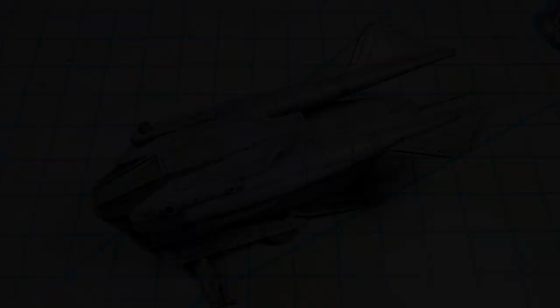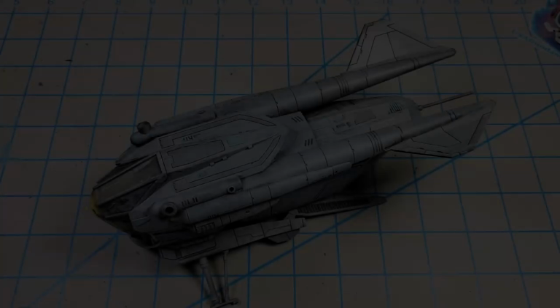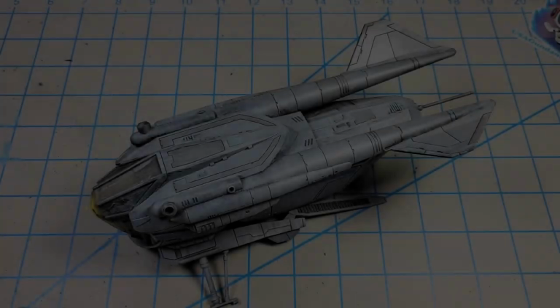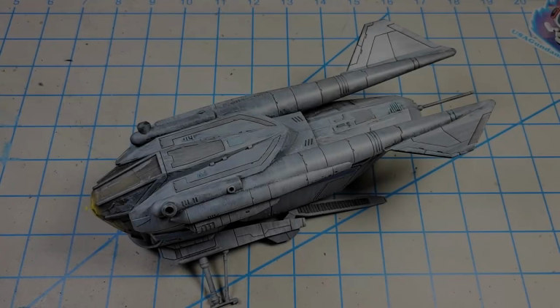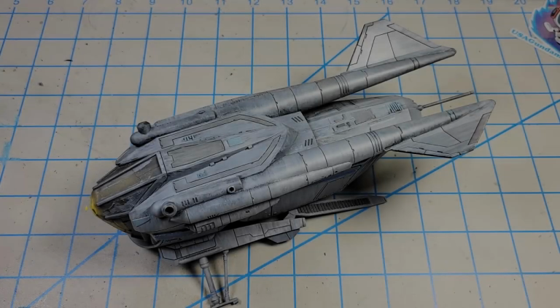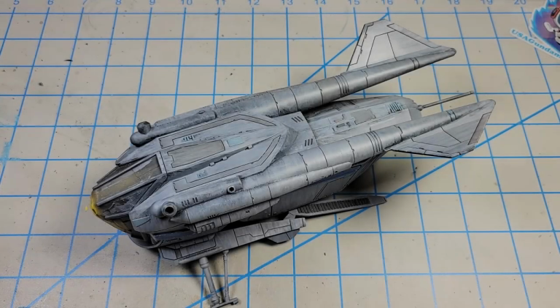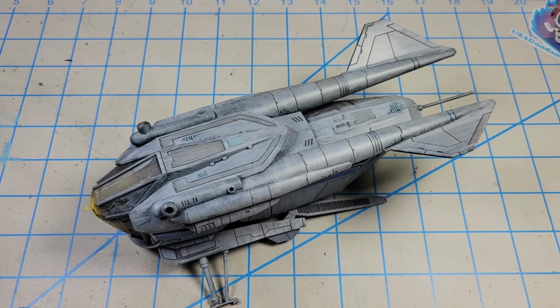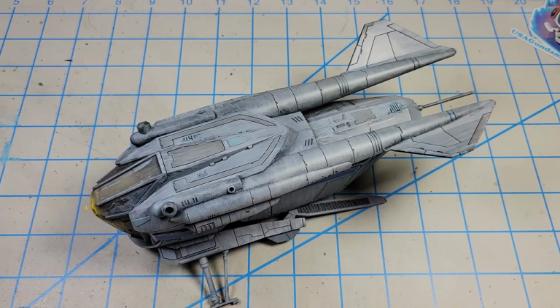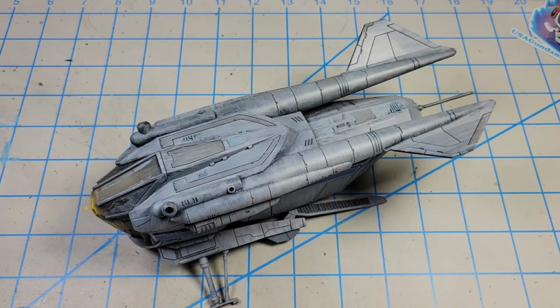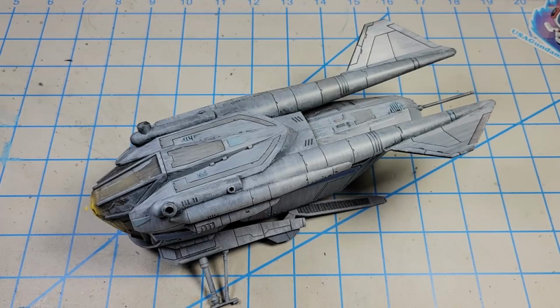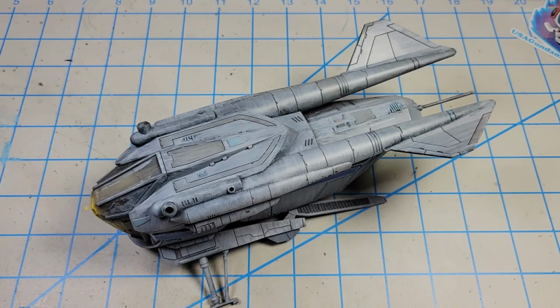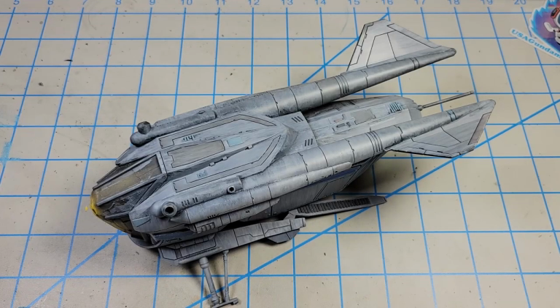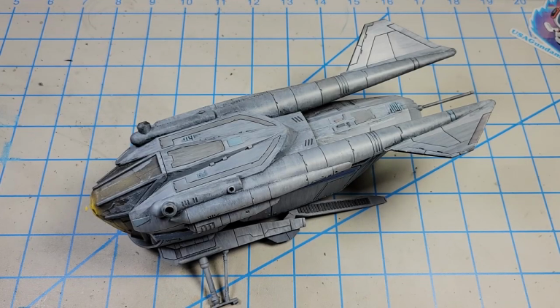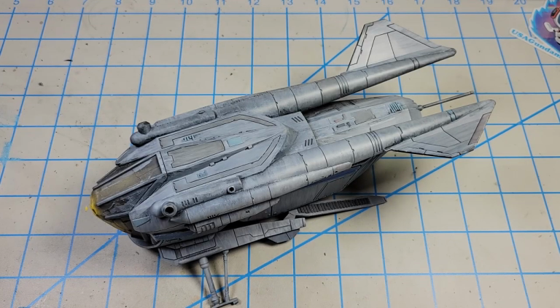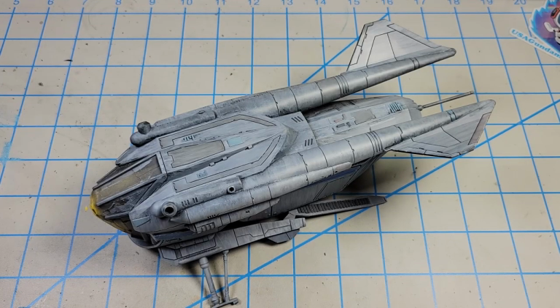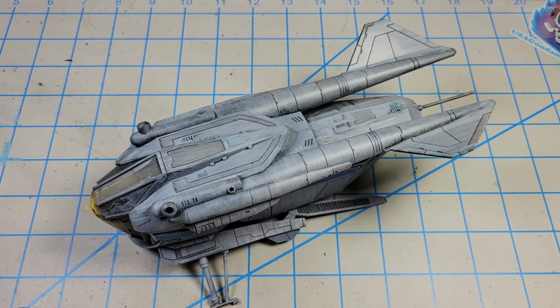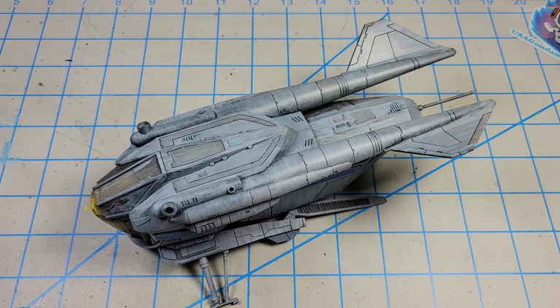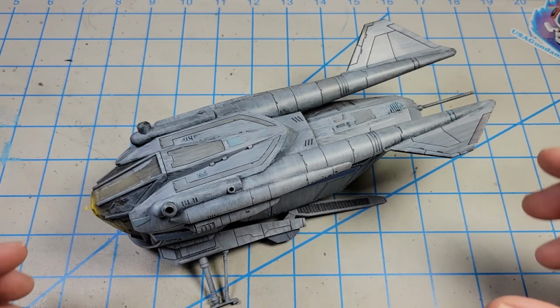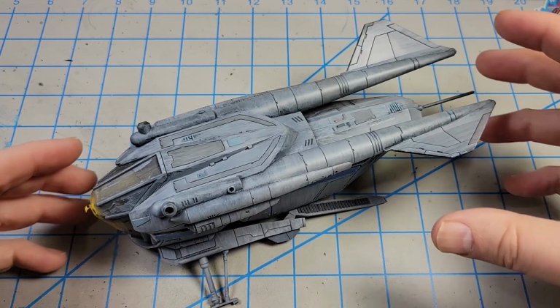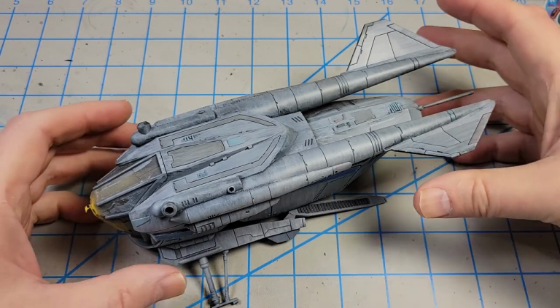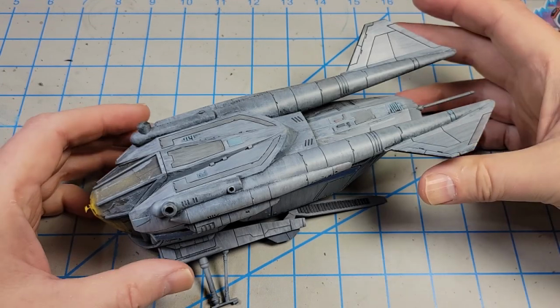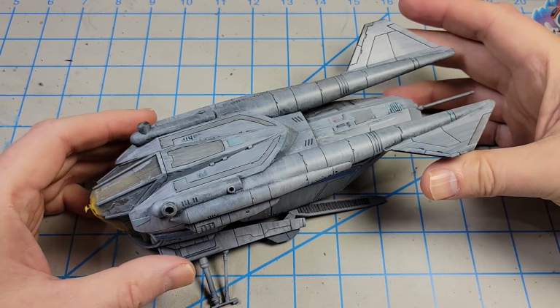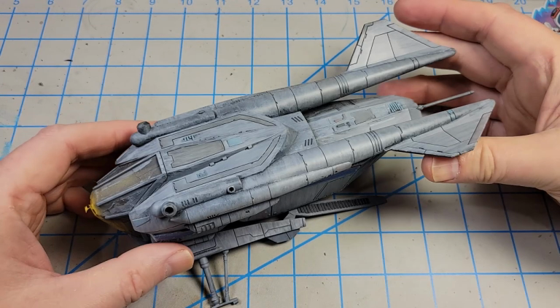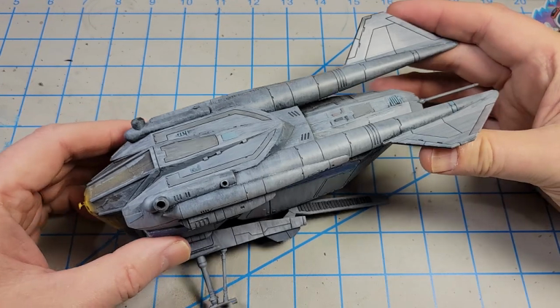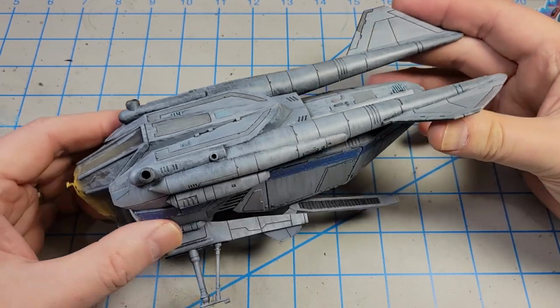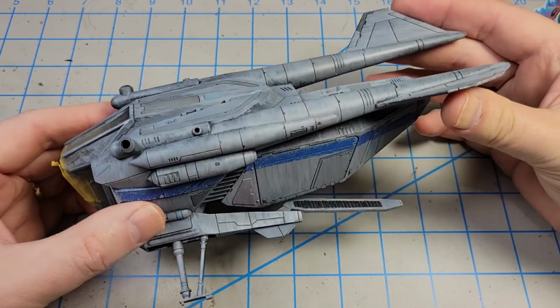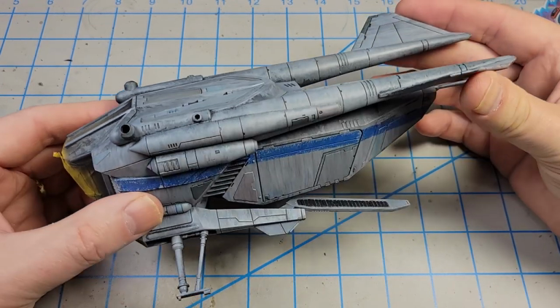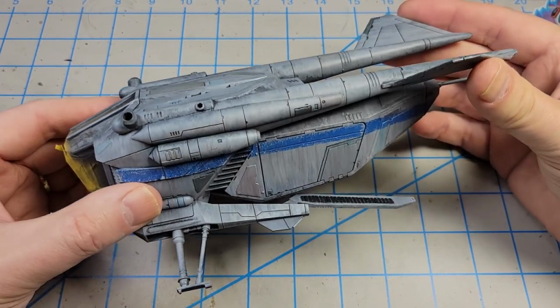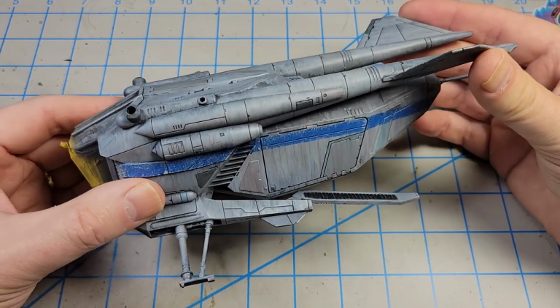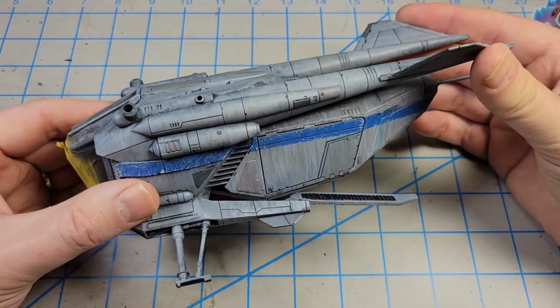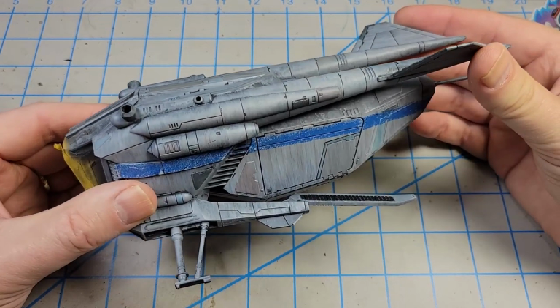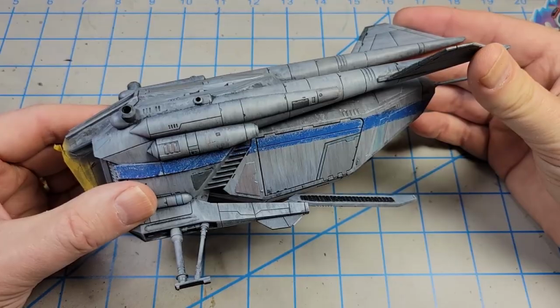Now that the base is squared away, I can start finishing up this Star Wars Legion LAAT gunship.